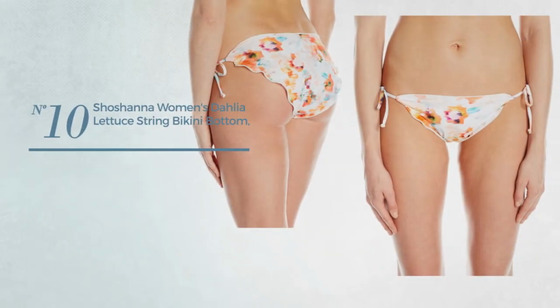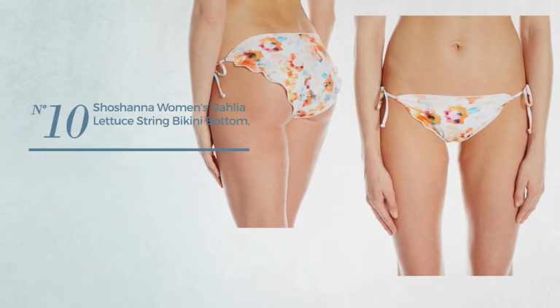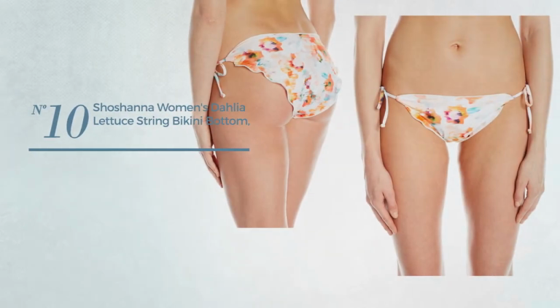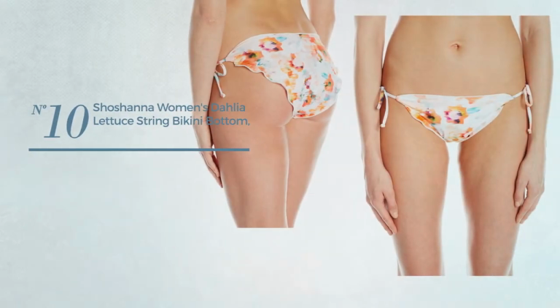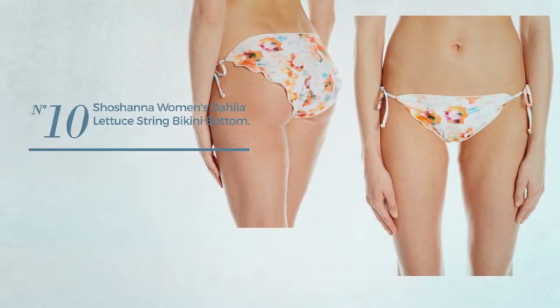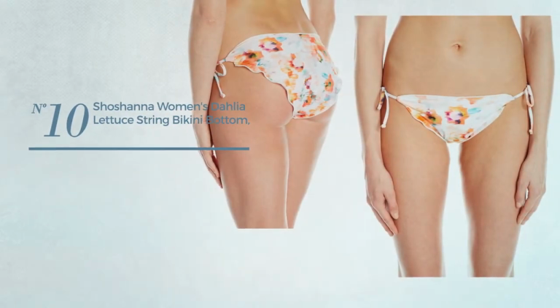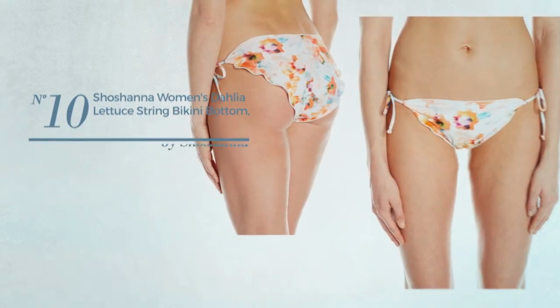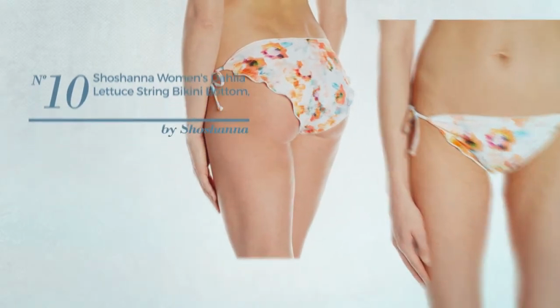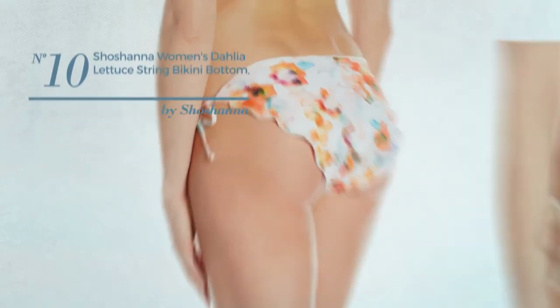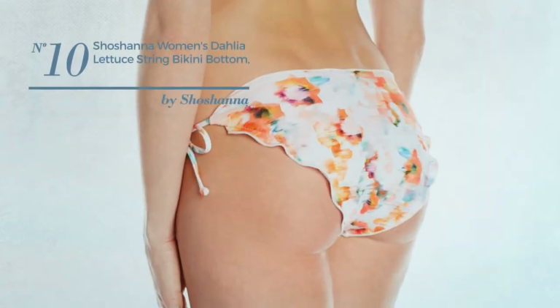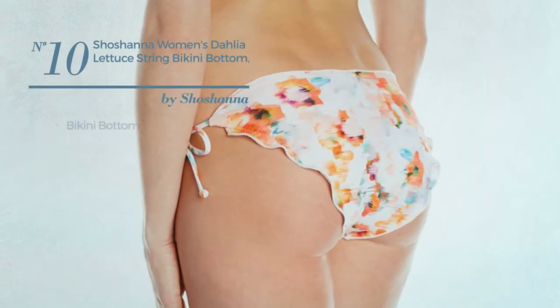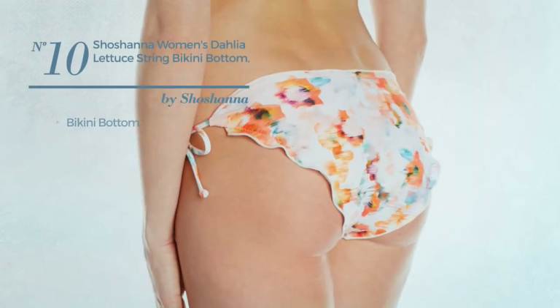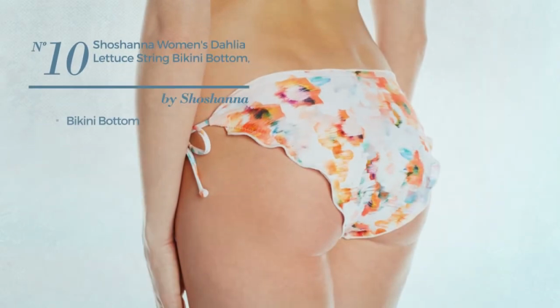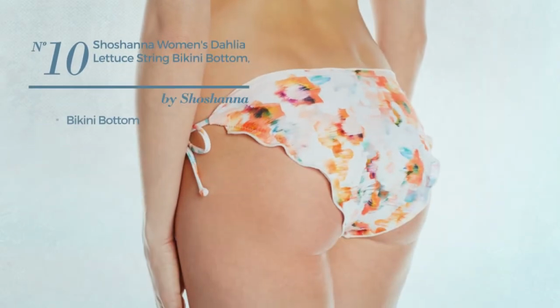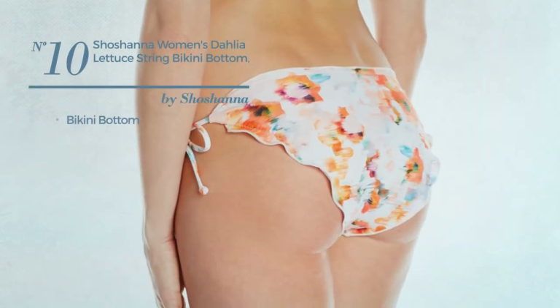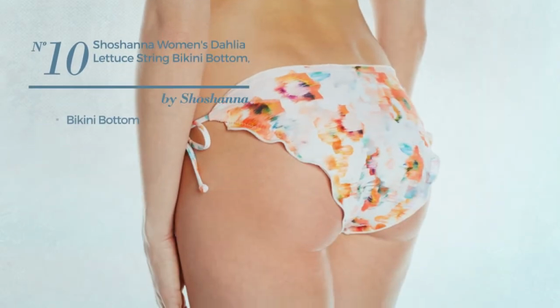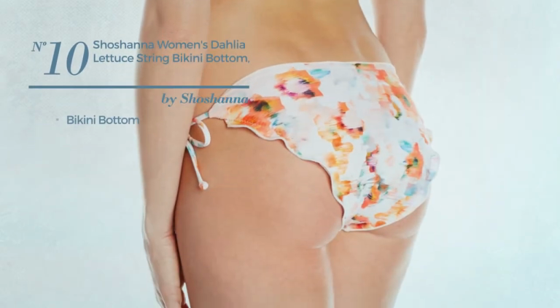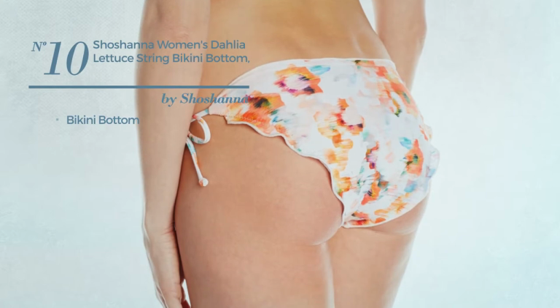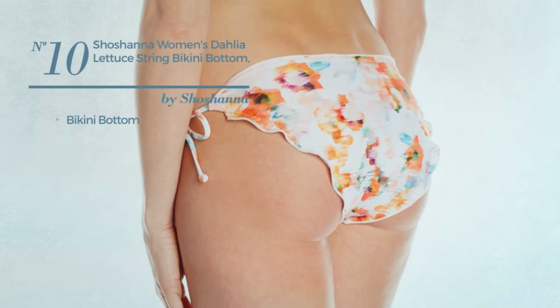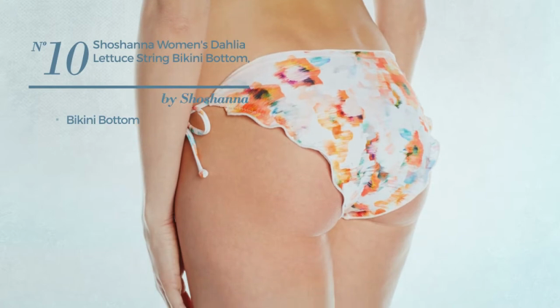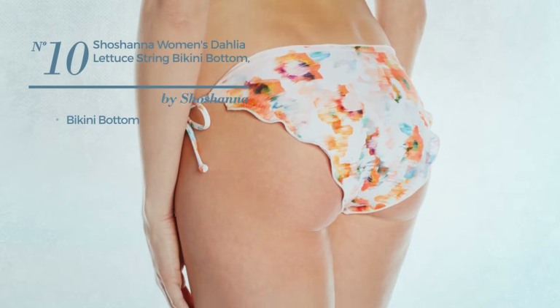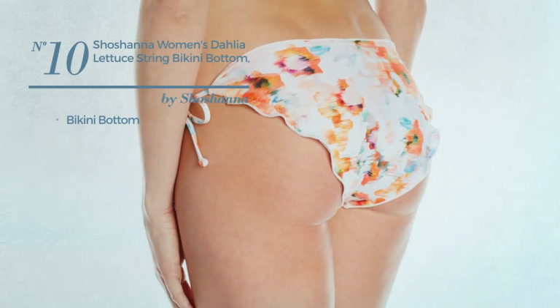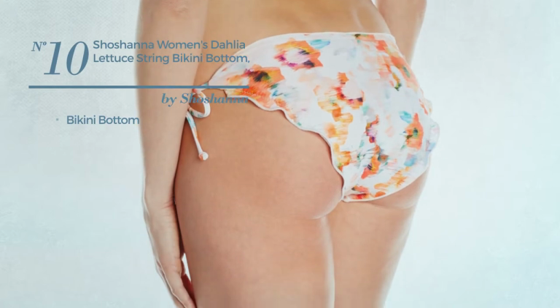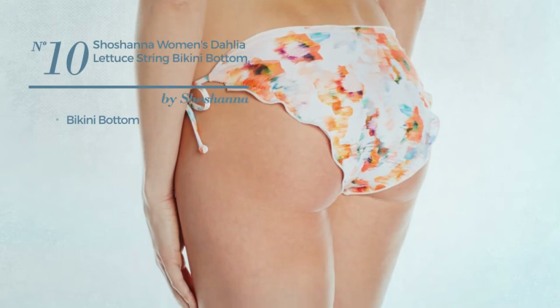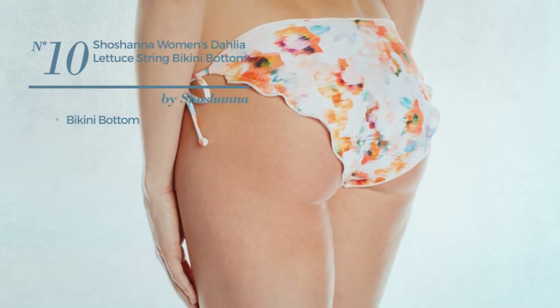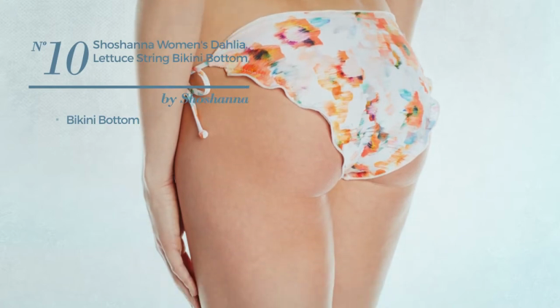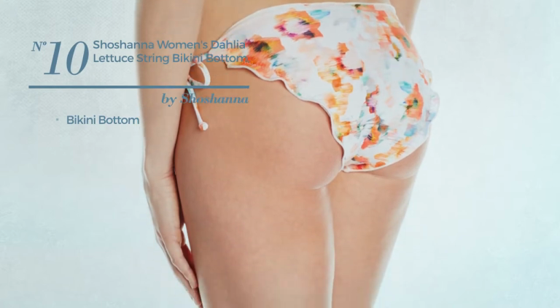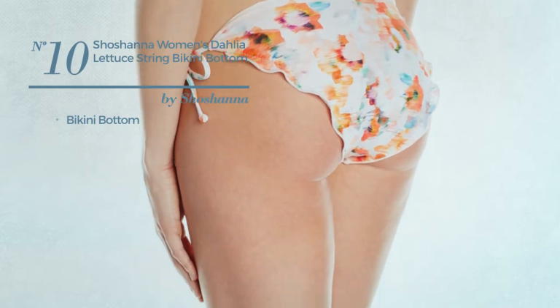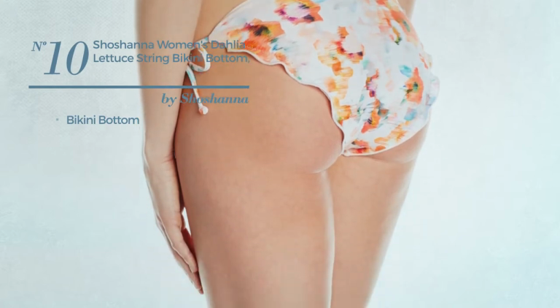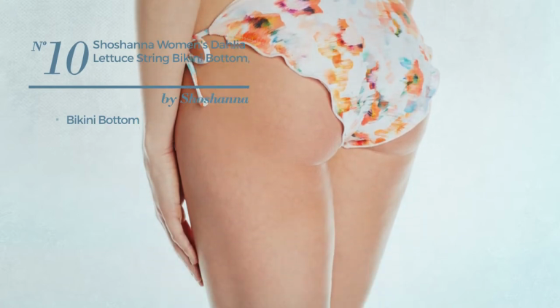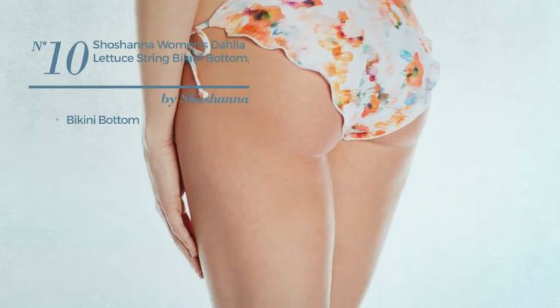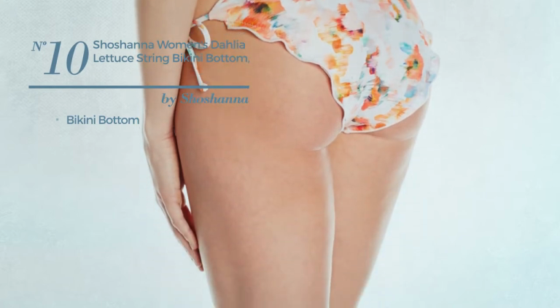Number 10, with a bikini bottom. Available exclusively in this color.